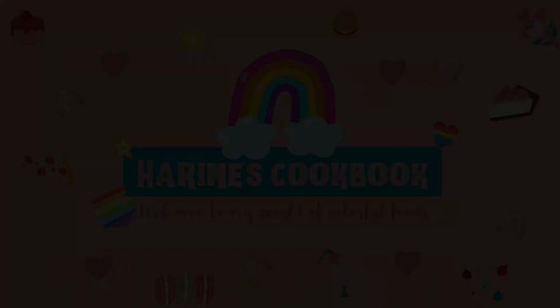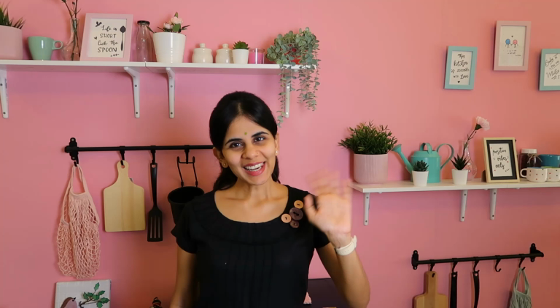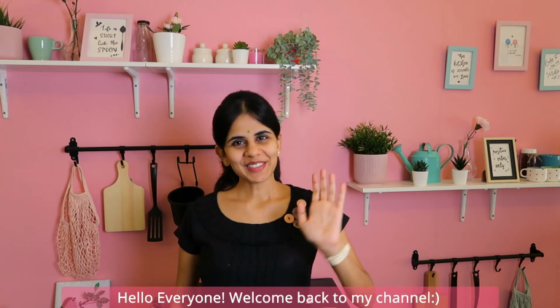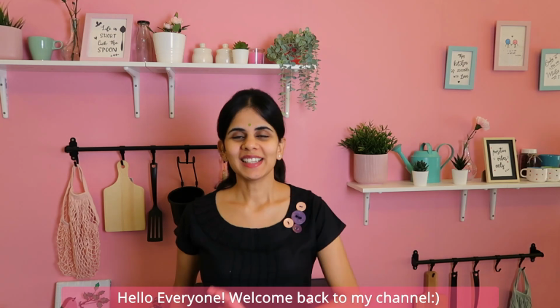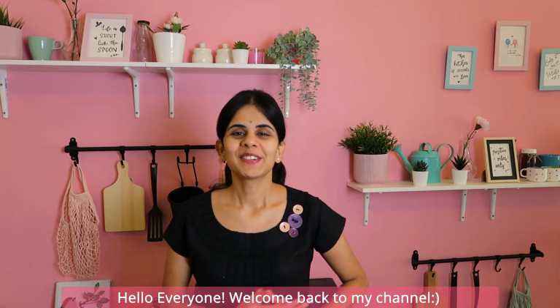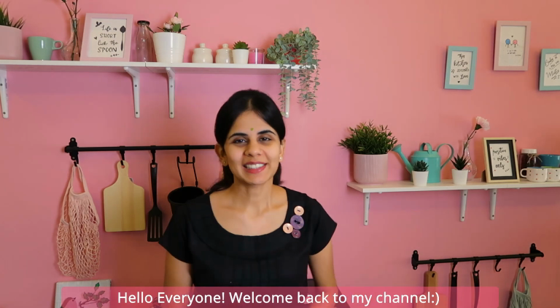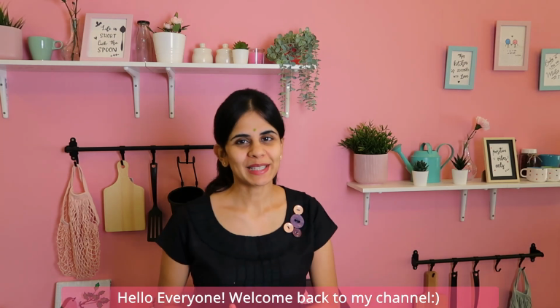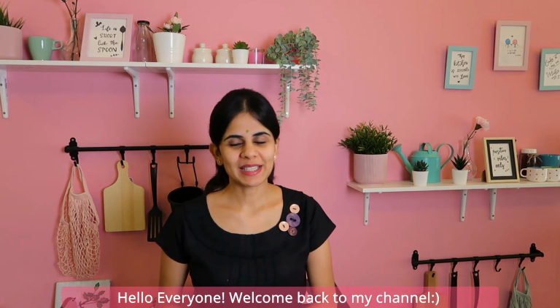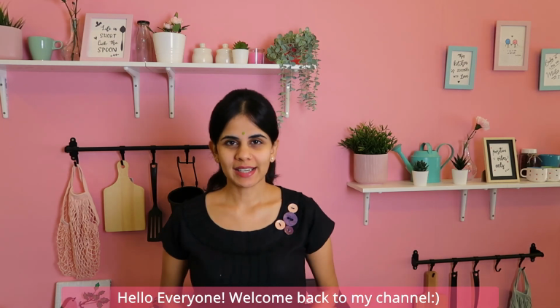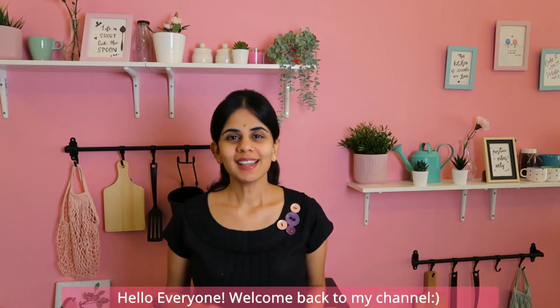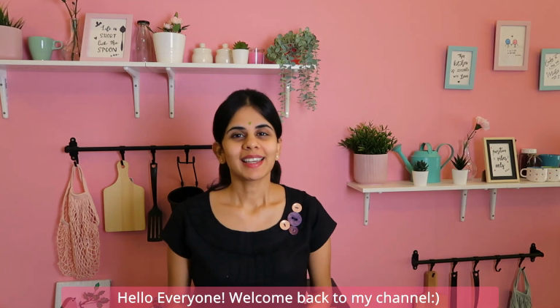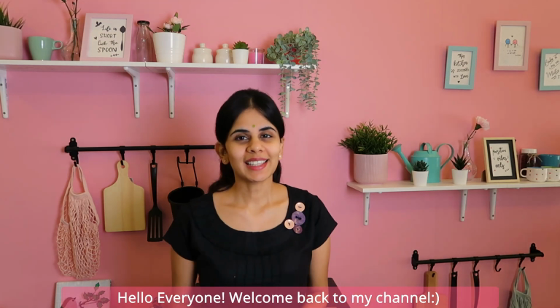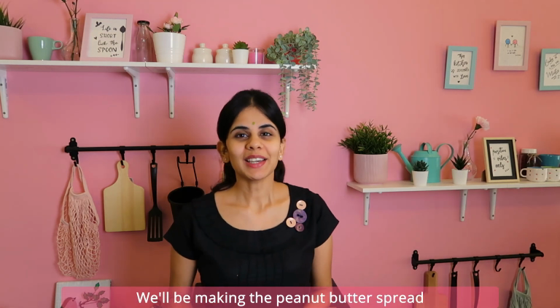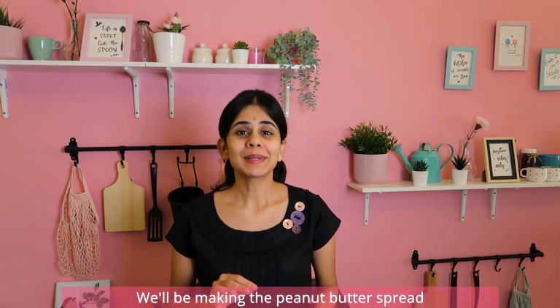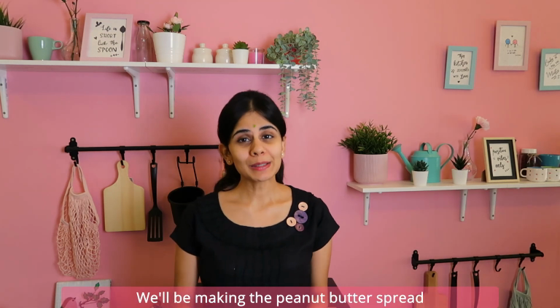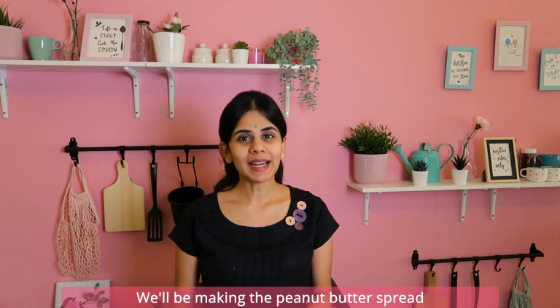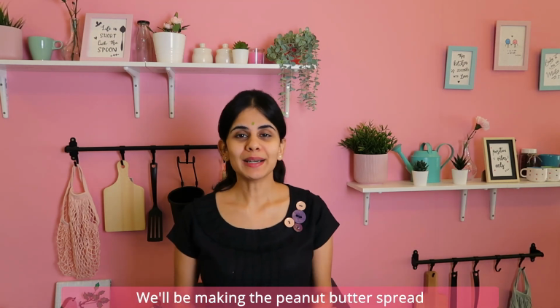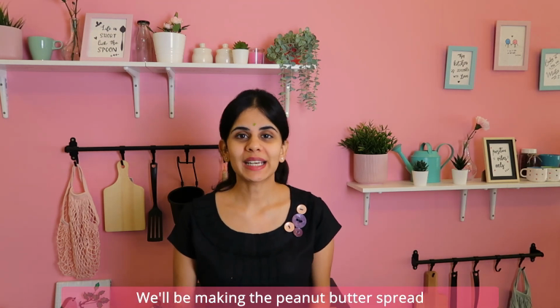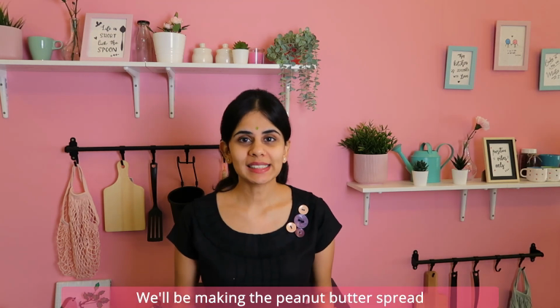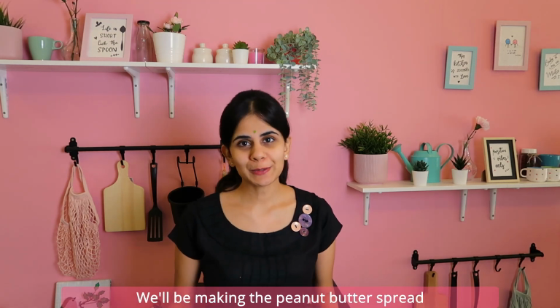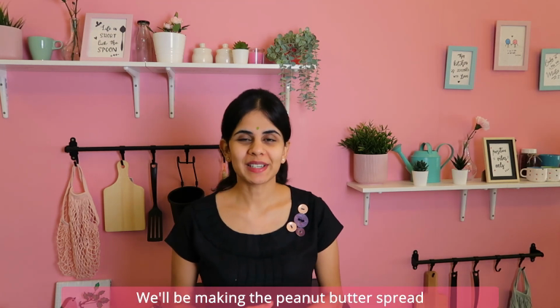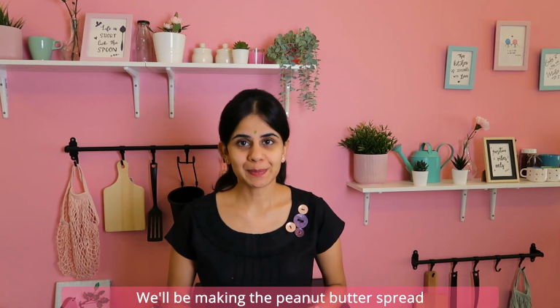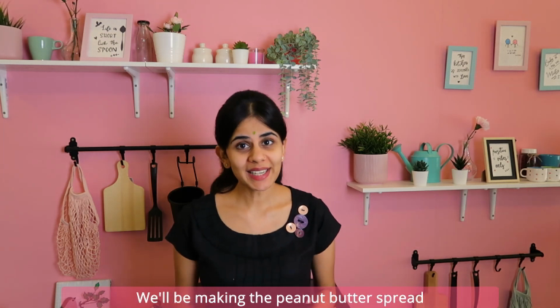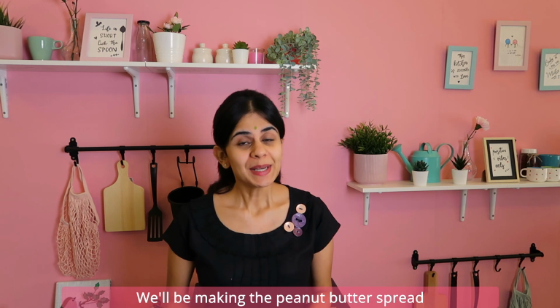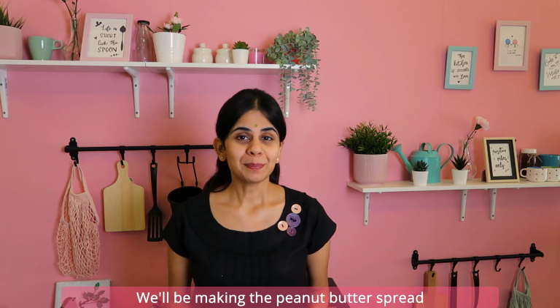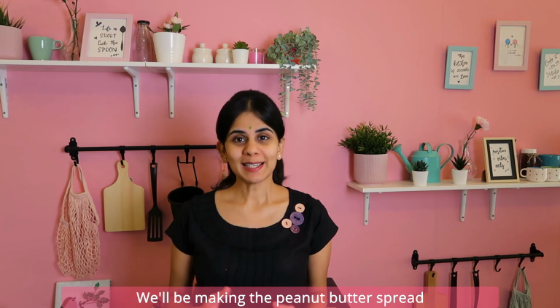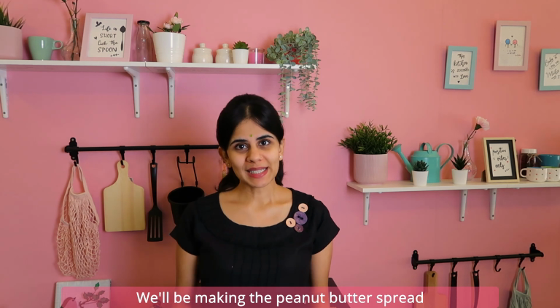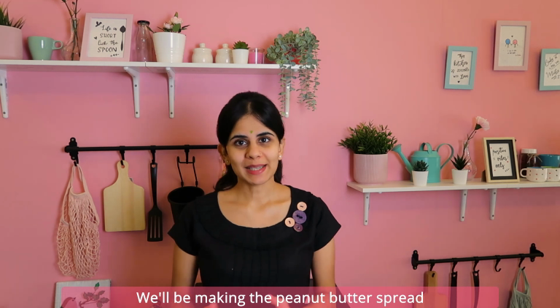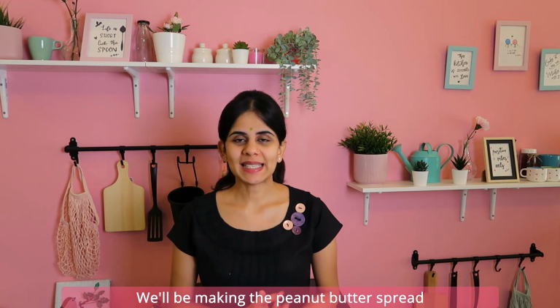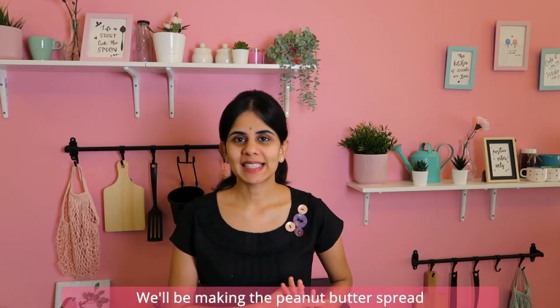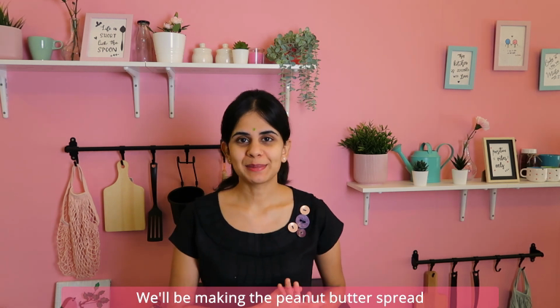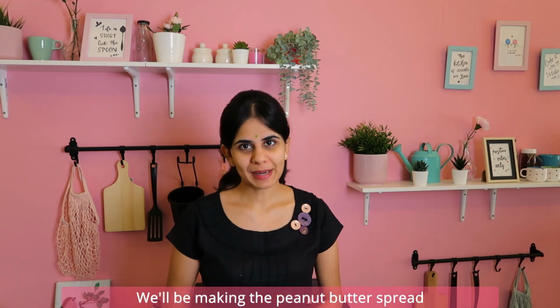Hello everyone! Welcome back to my channel. Today, I am going to use peanut butter. Let's see how it is done.